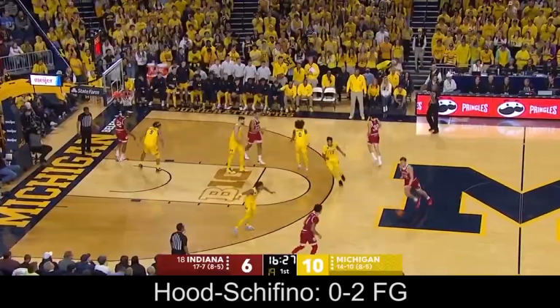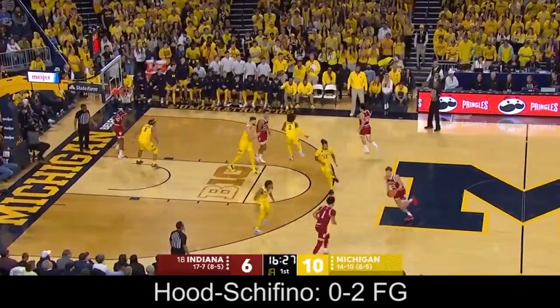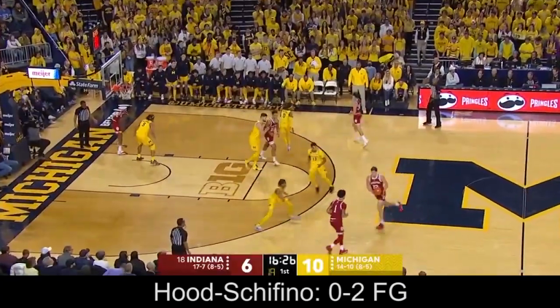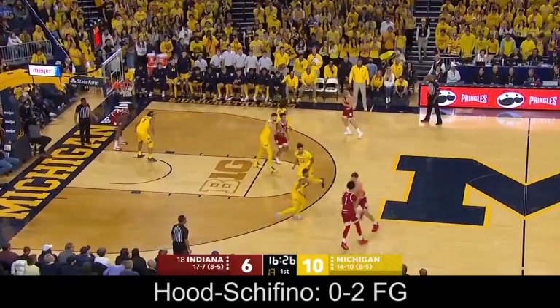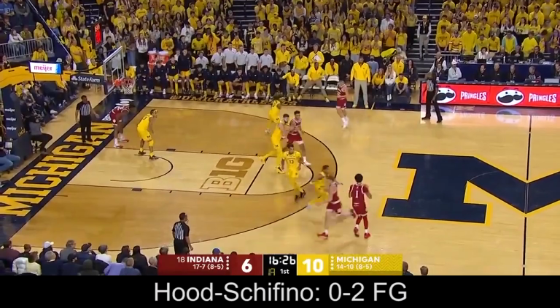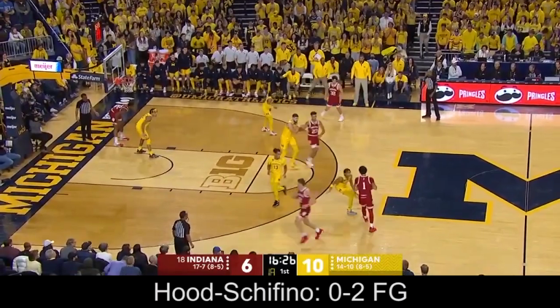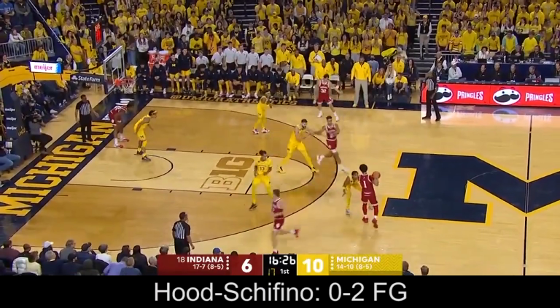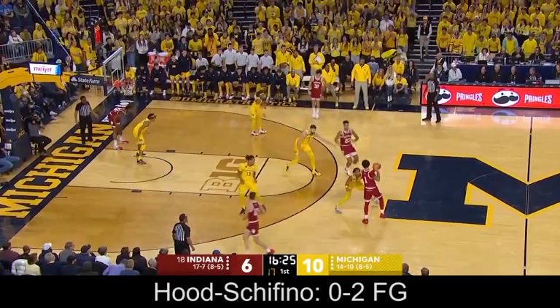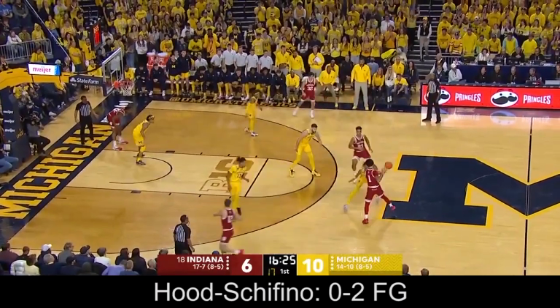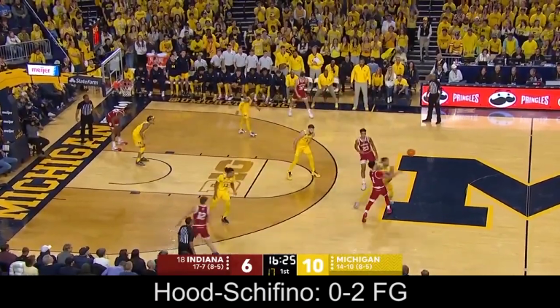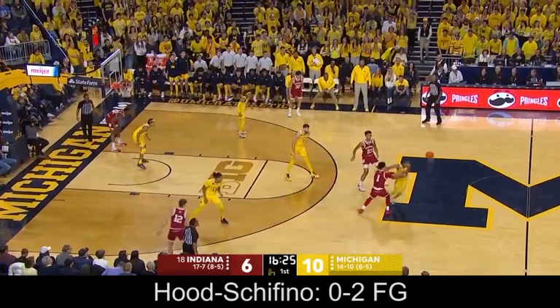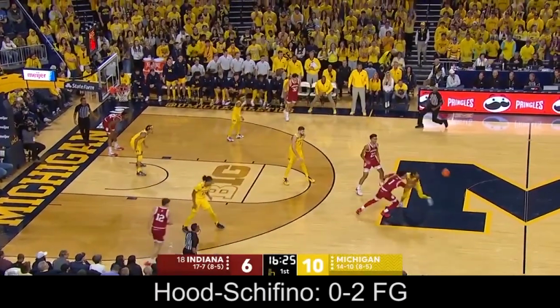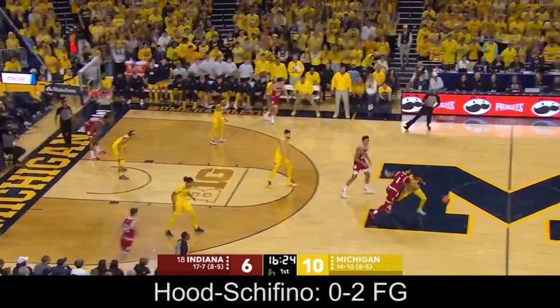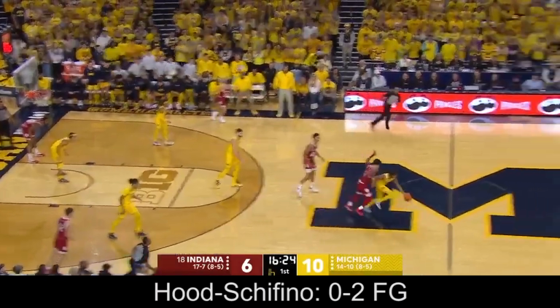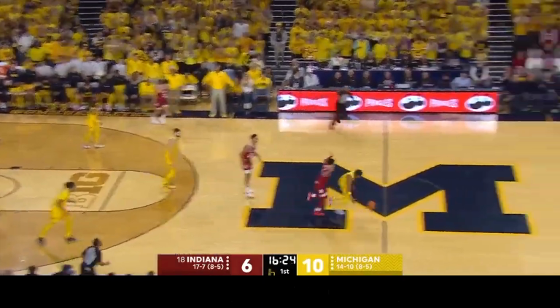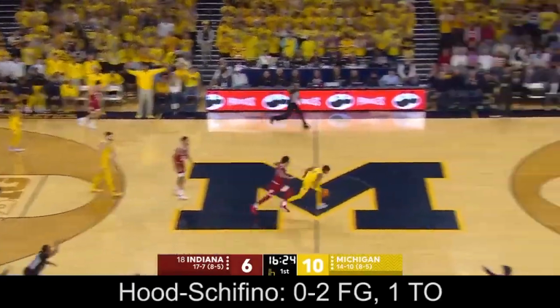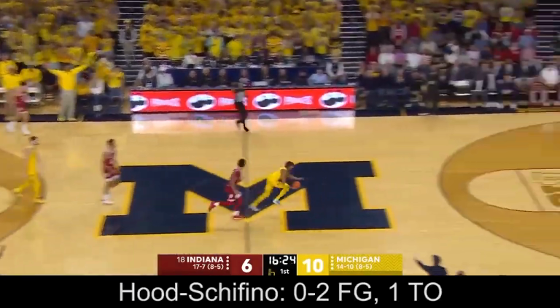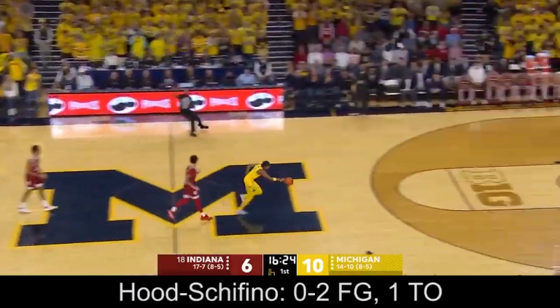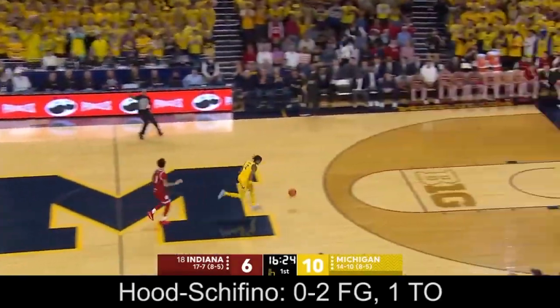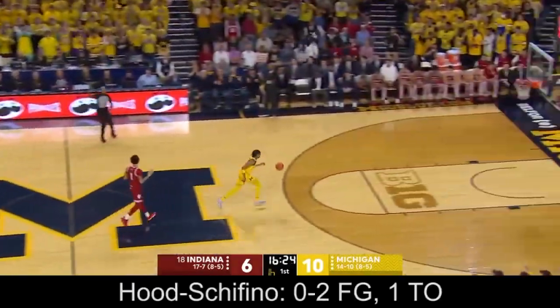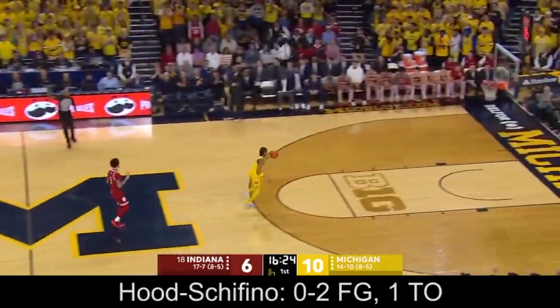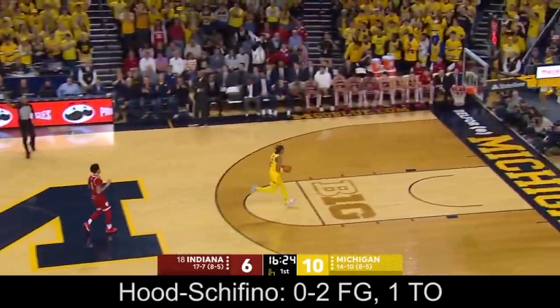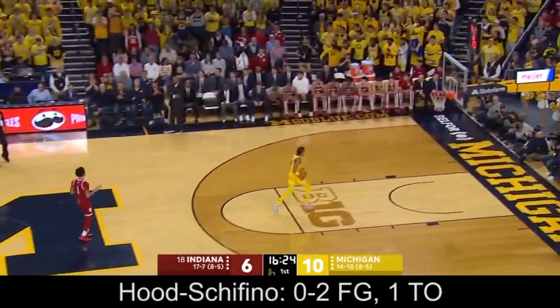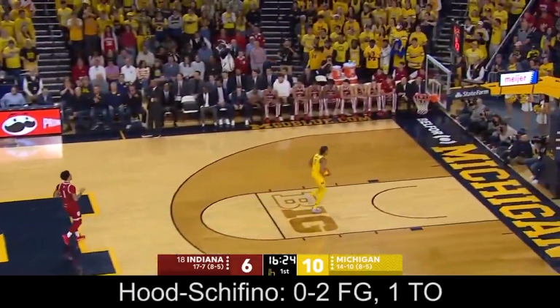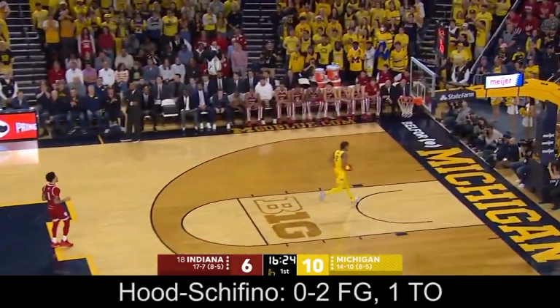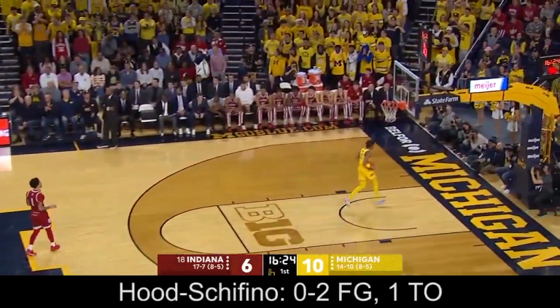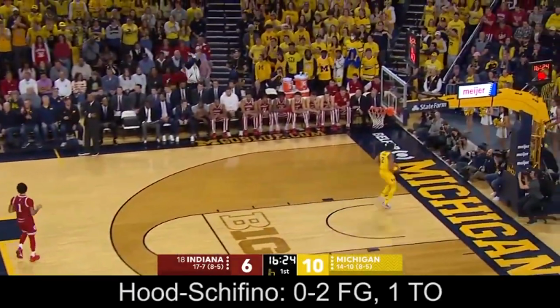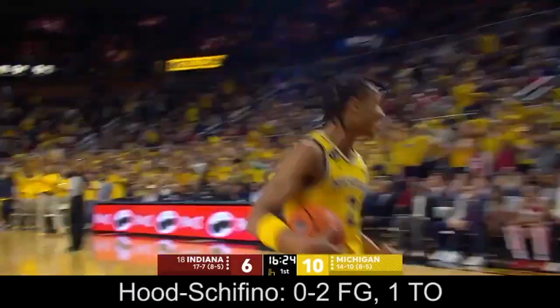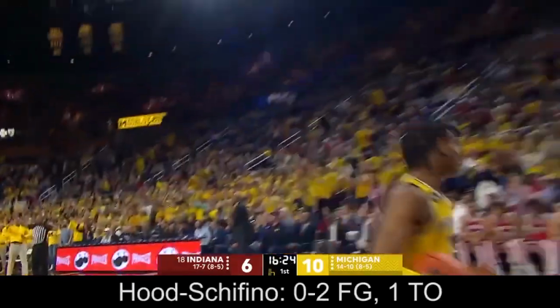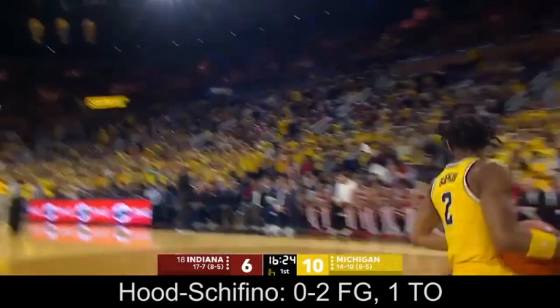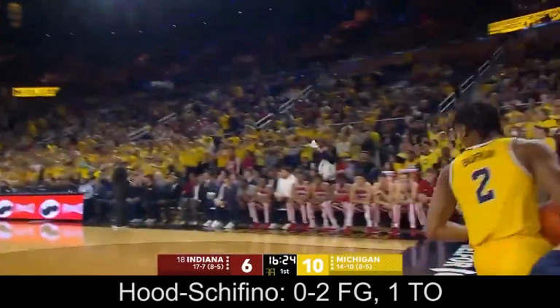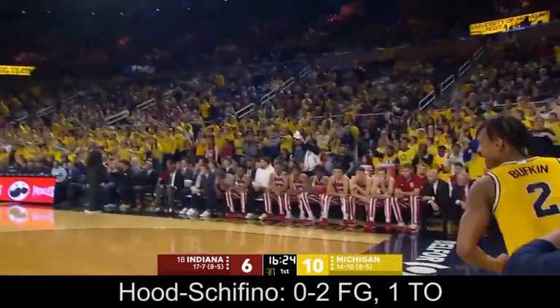Daniel gets below that foul line and in transition, he is terrific. And Bupkin took it away, got fouled by Hood-Shafito.